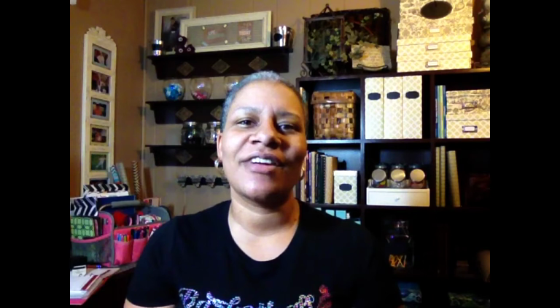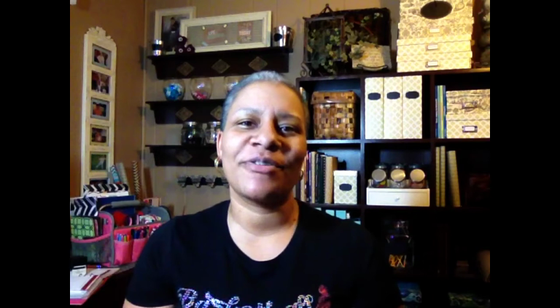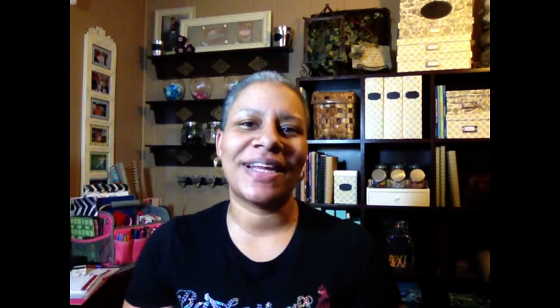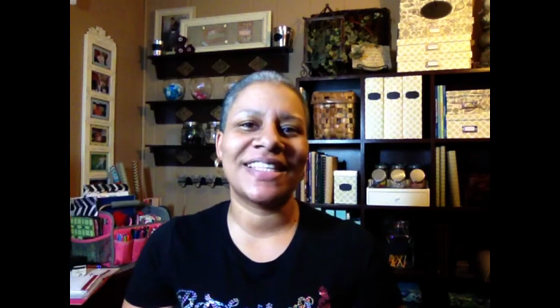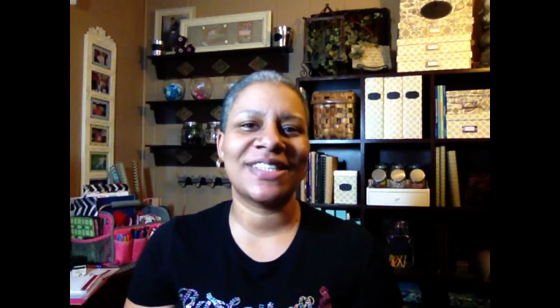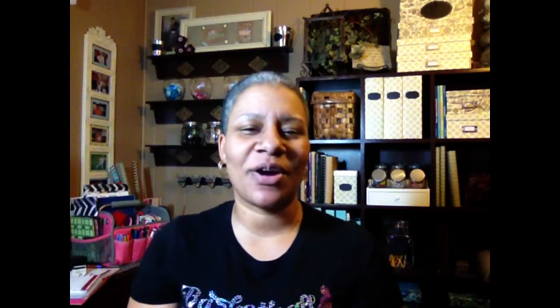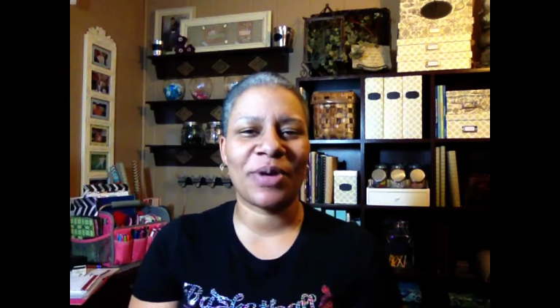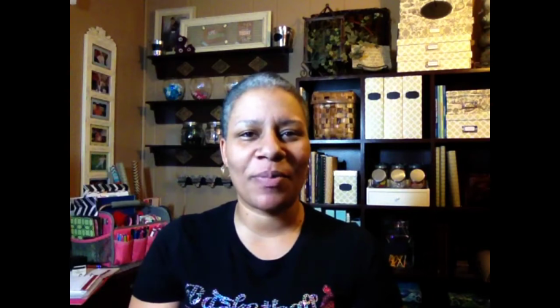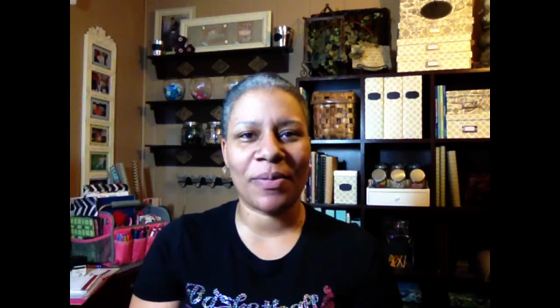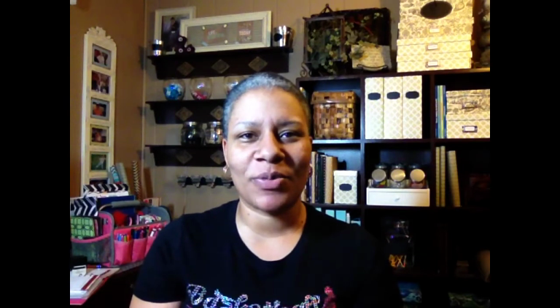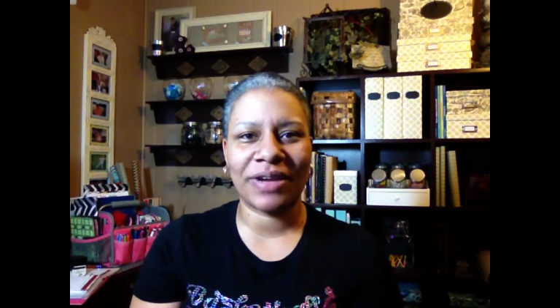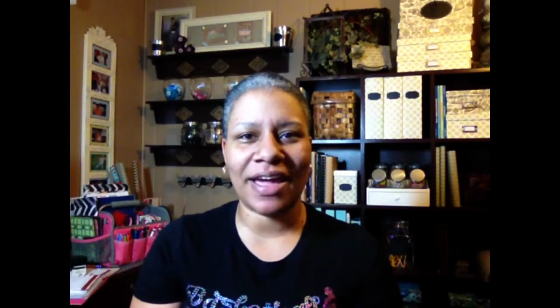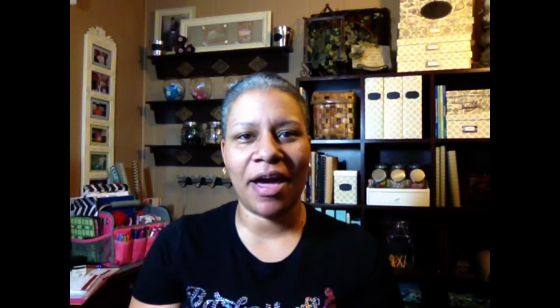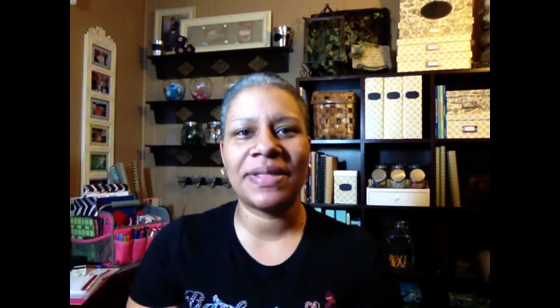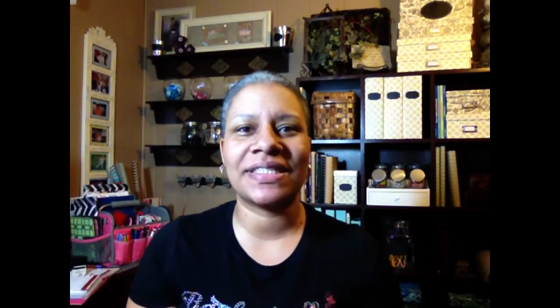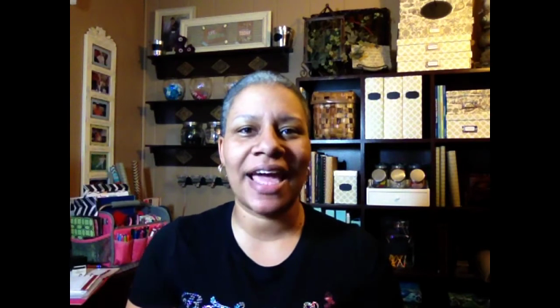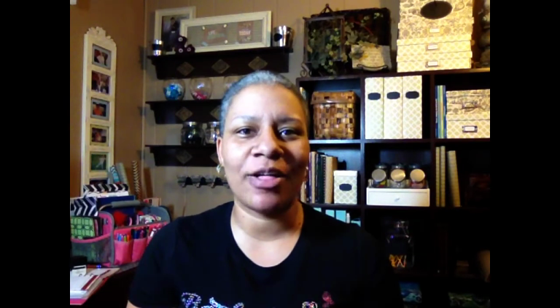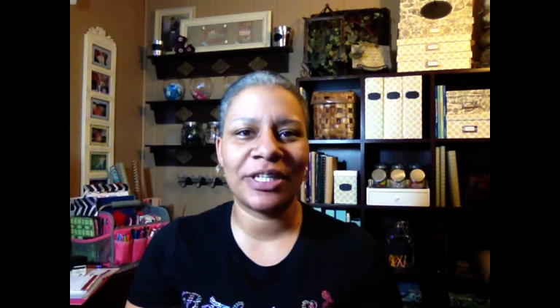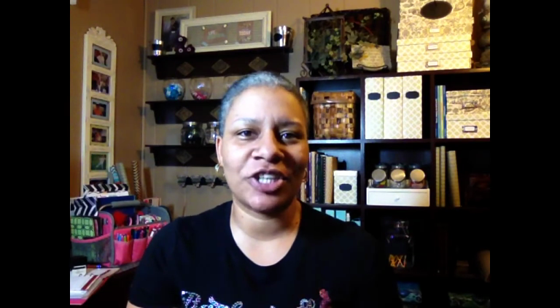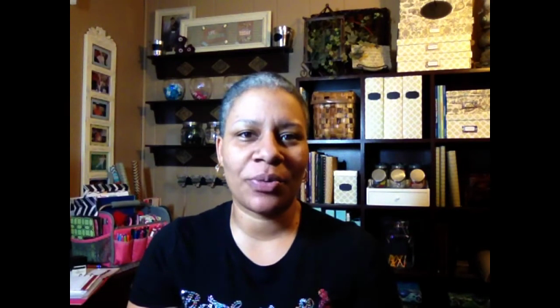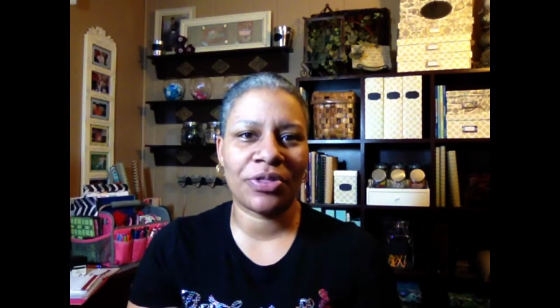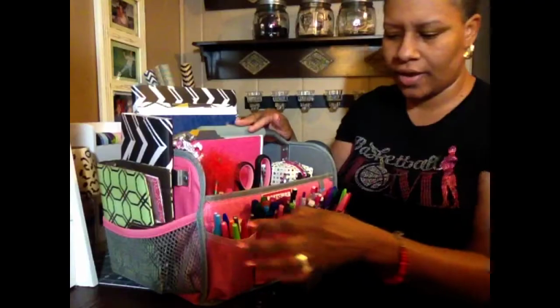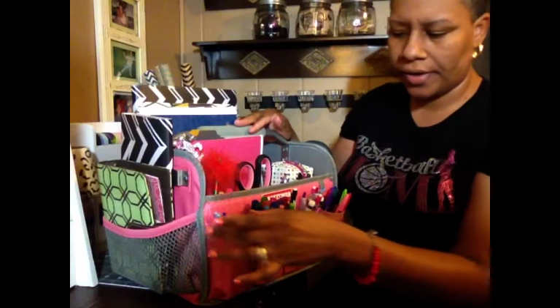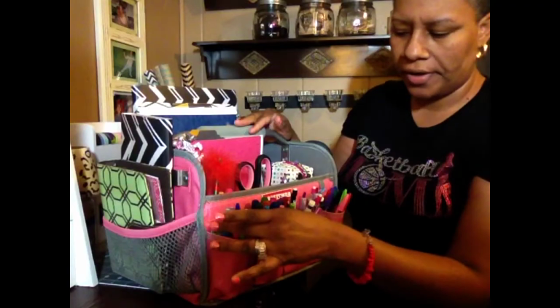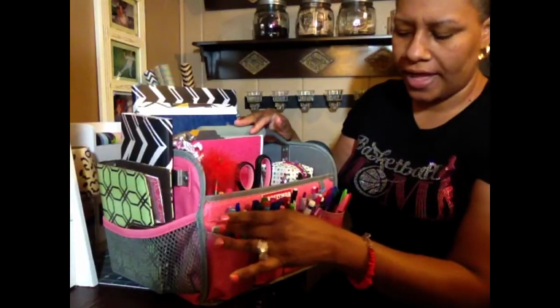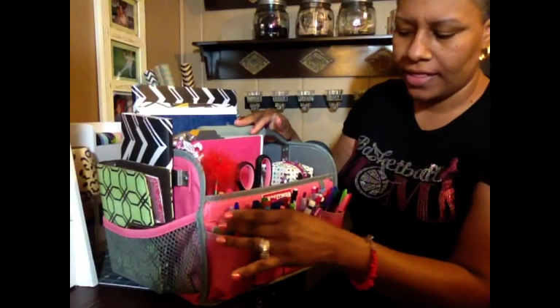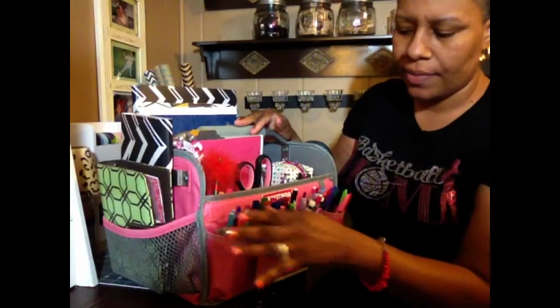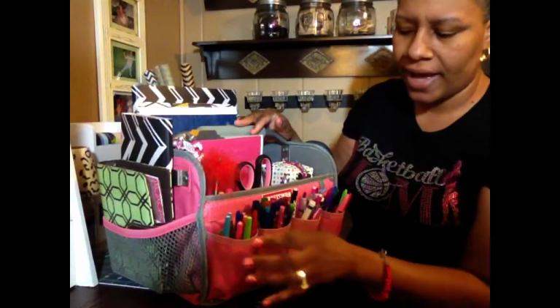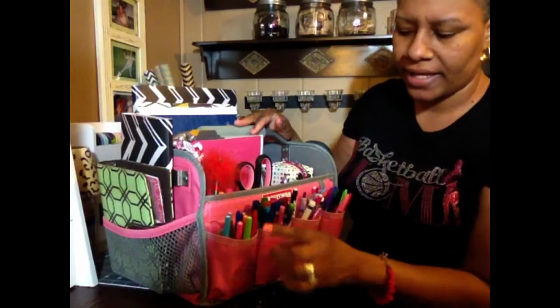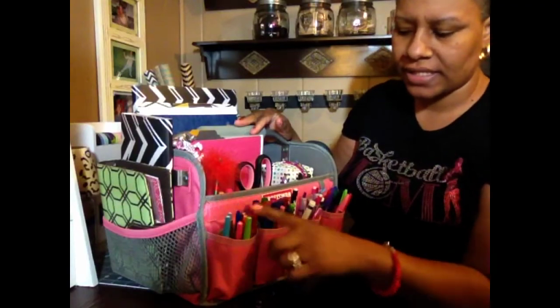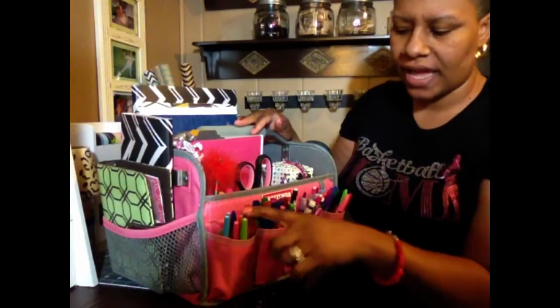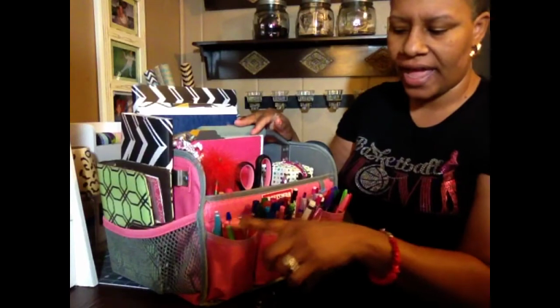Hello everybody, this is Nicole with HelpMomRemote.com and today I'll be sharing with you what's in my Craftsman tote.